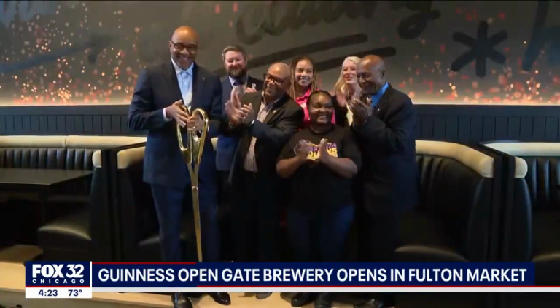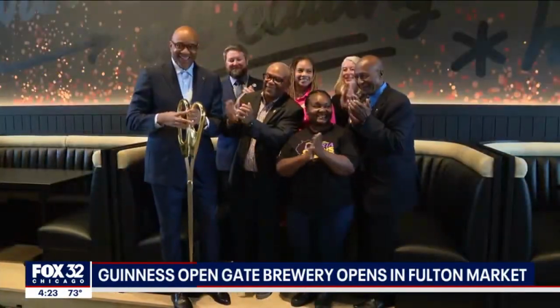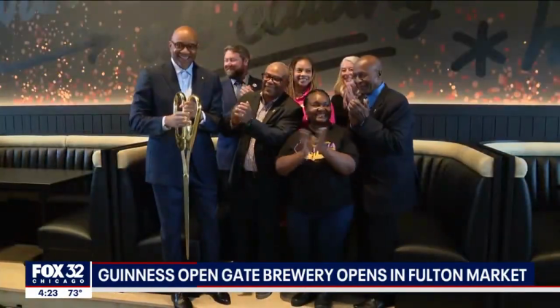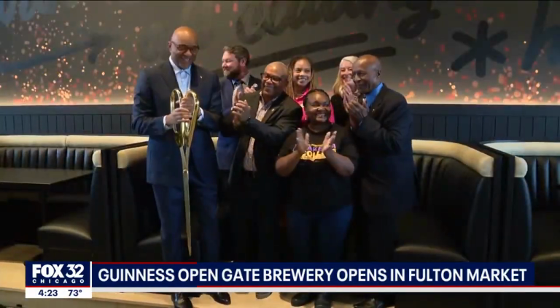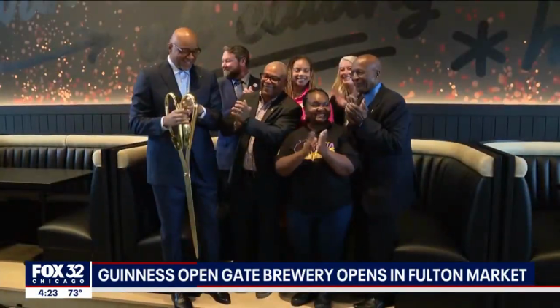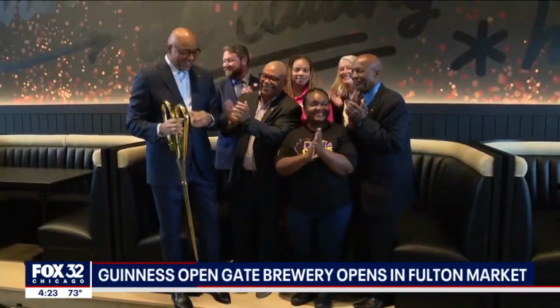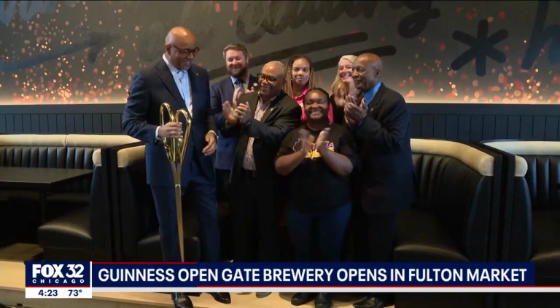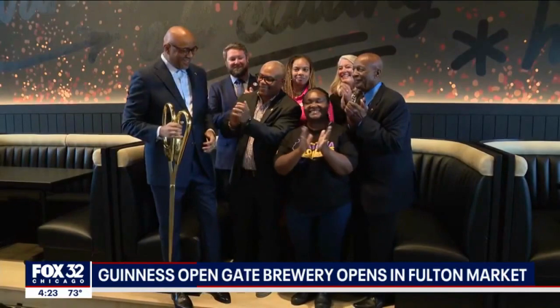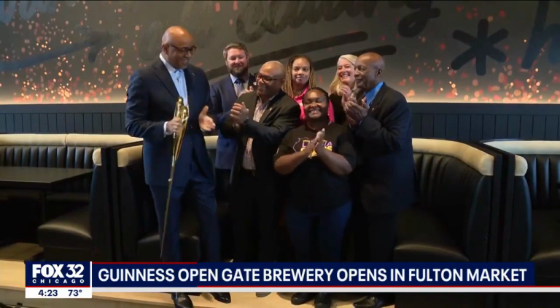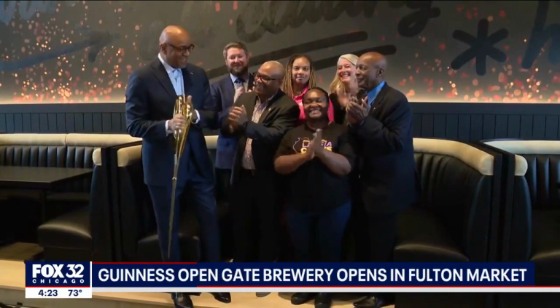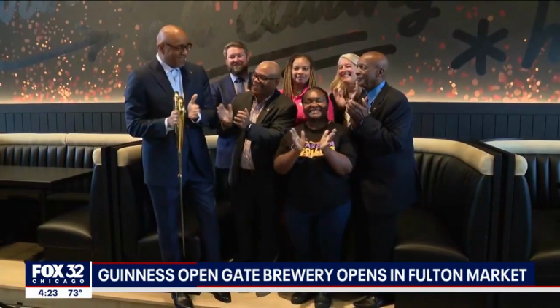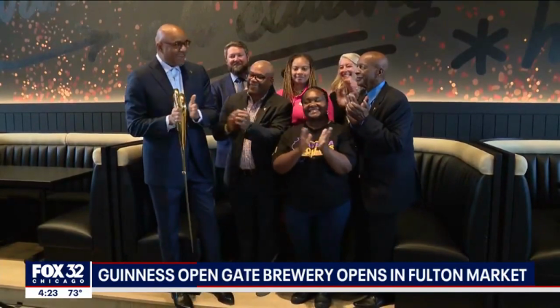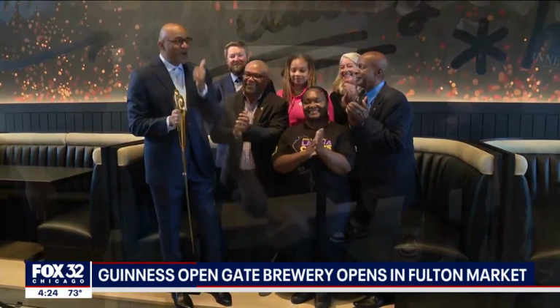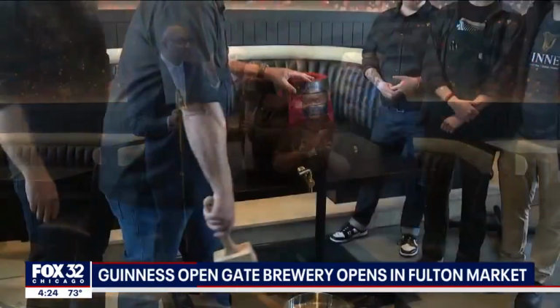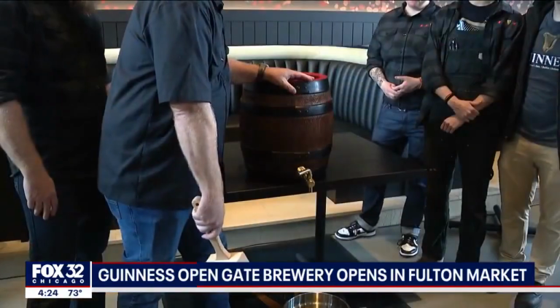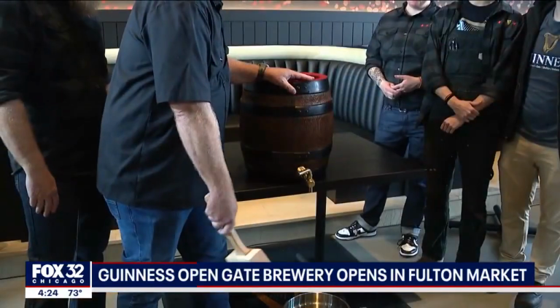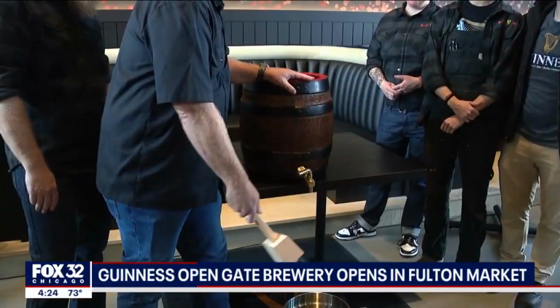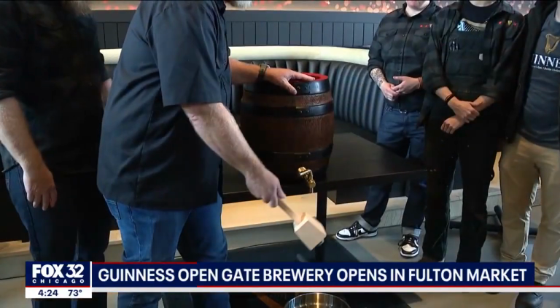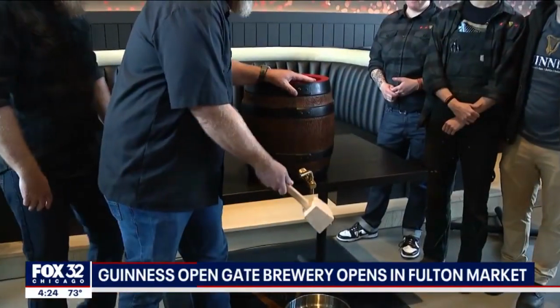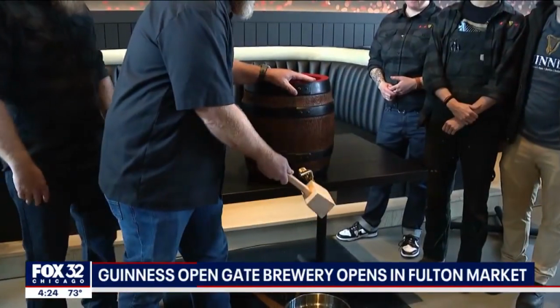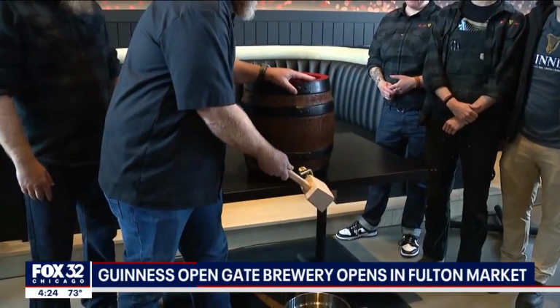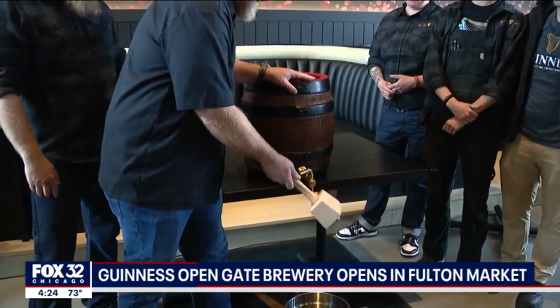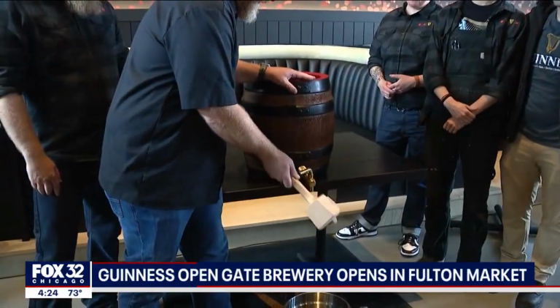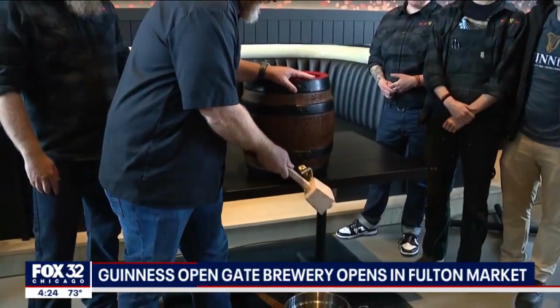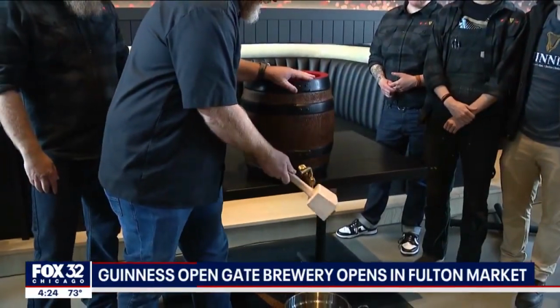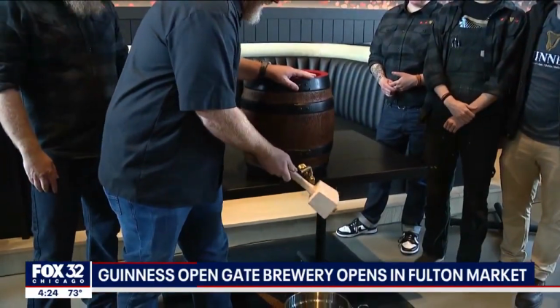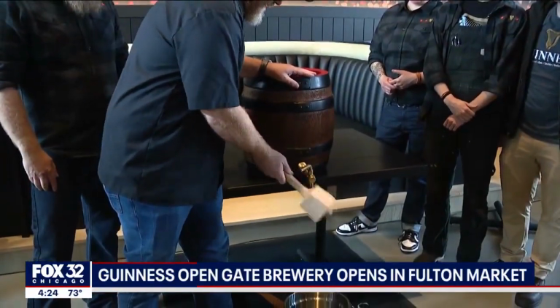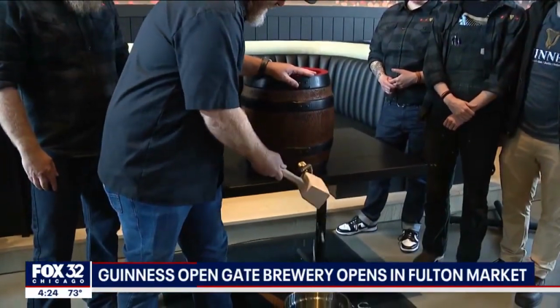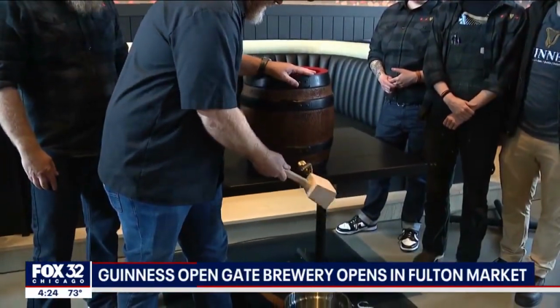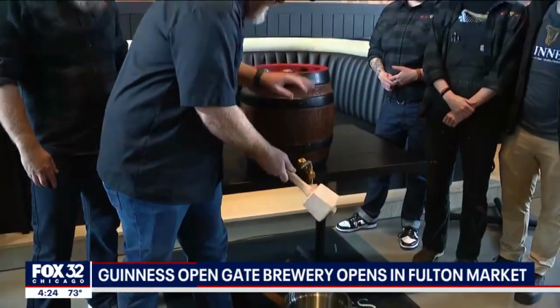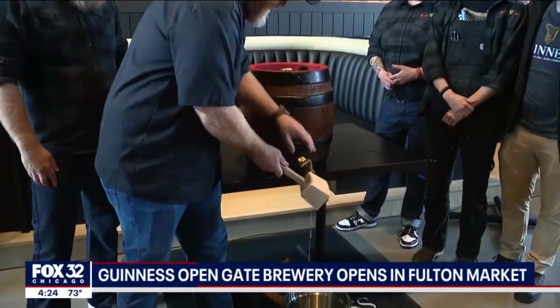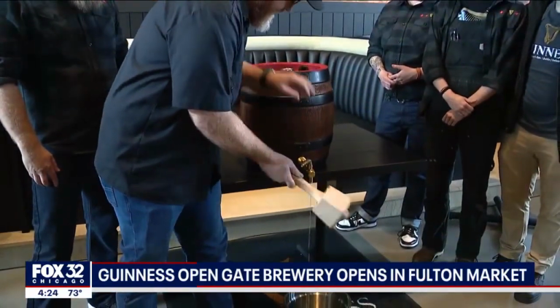First, there was the ribbon cutting. Then the real way to open a brewery: tapping the ceremonial first cask of beer.